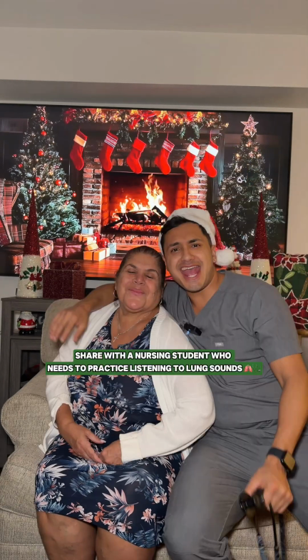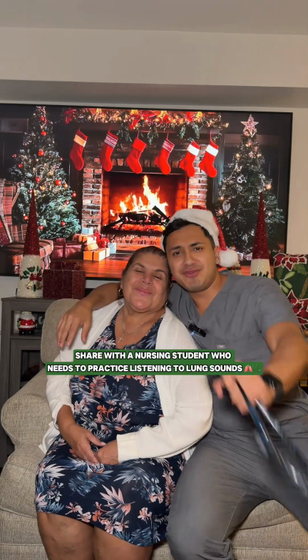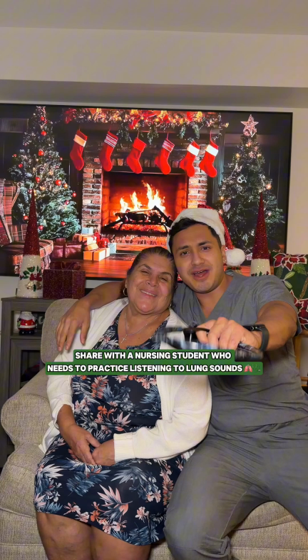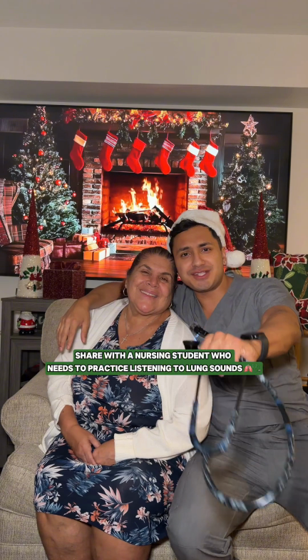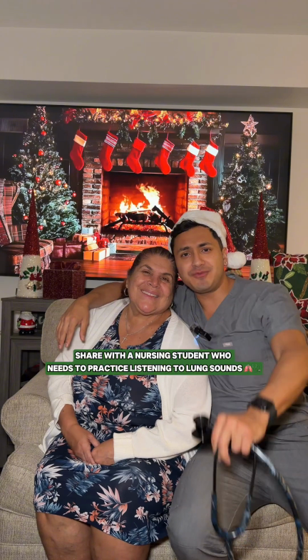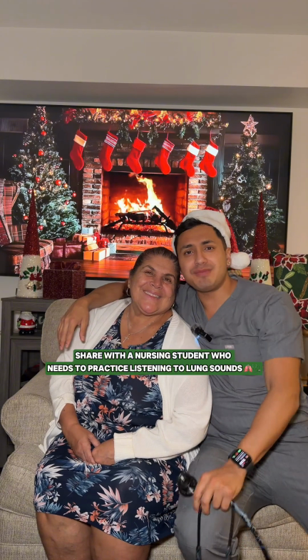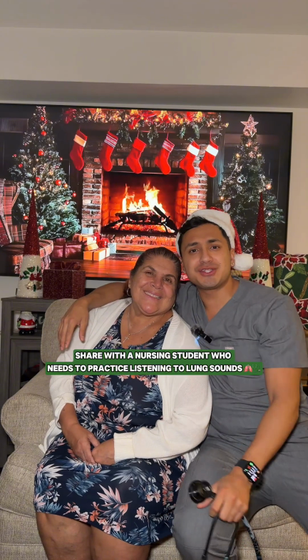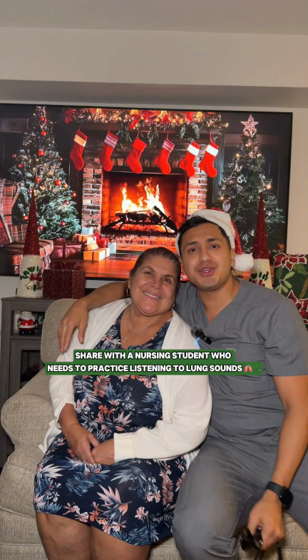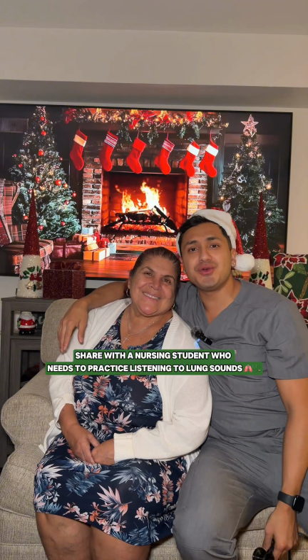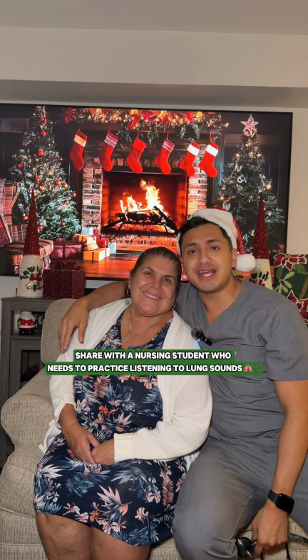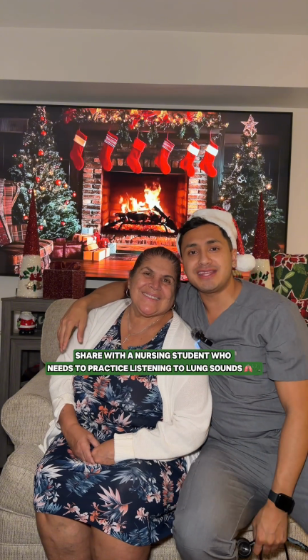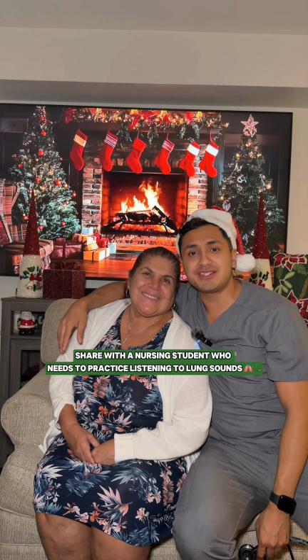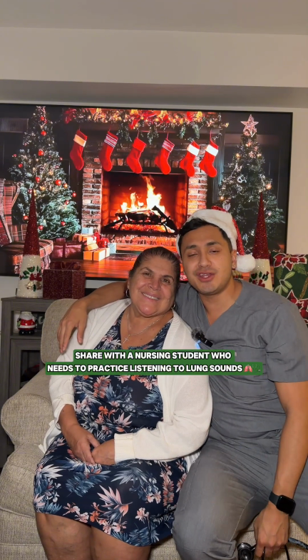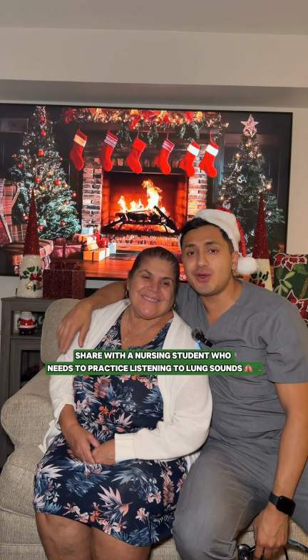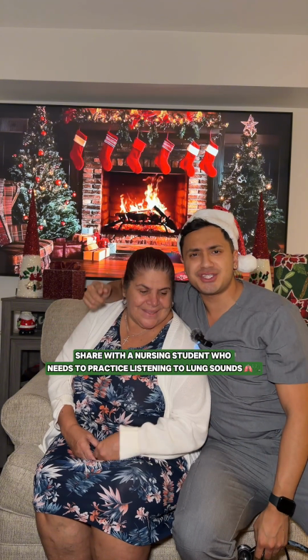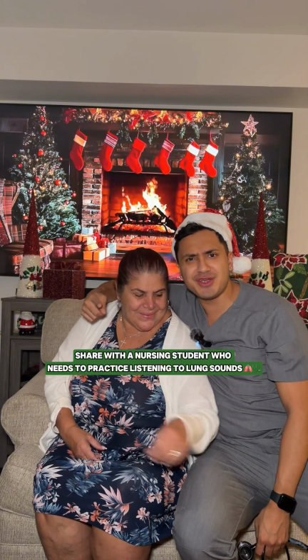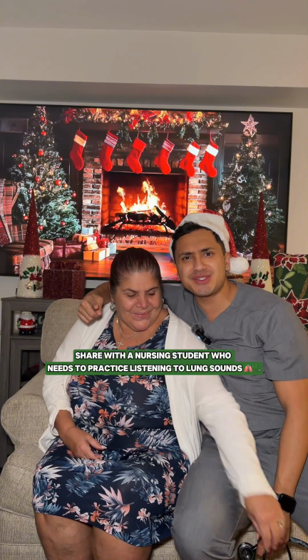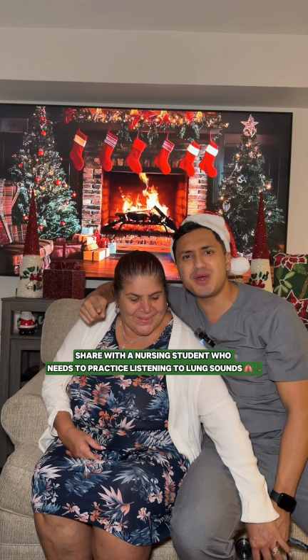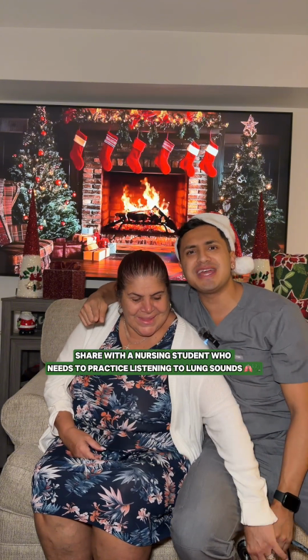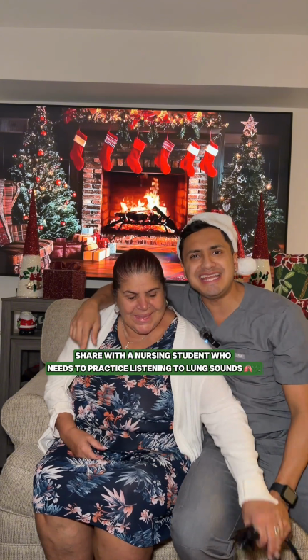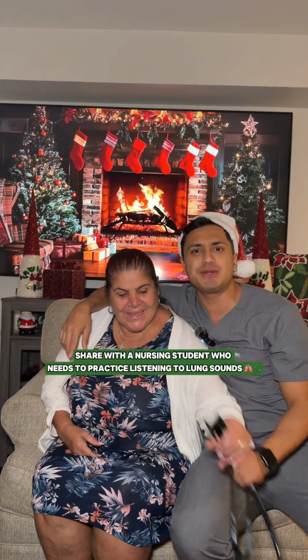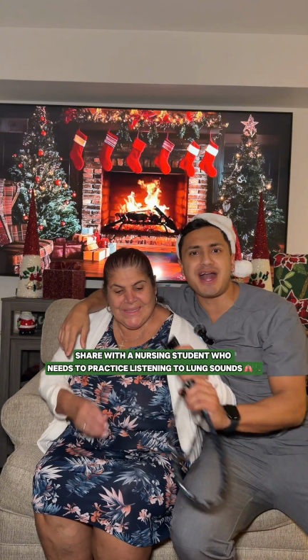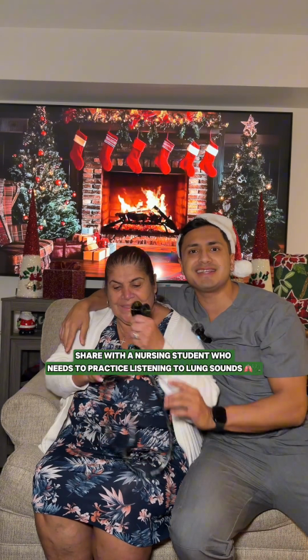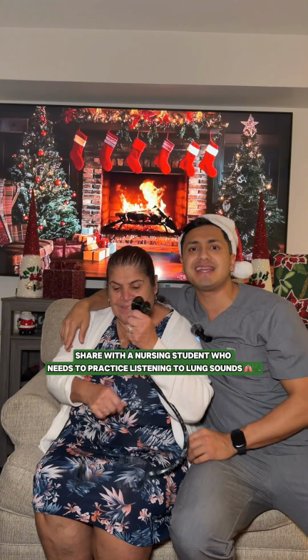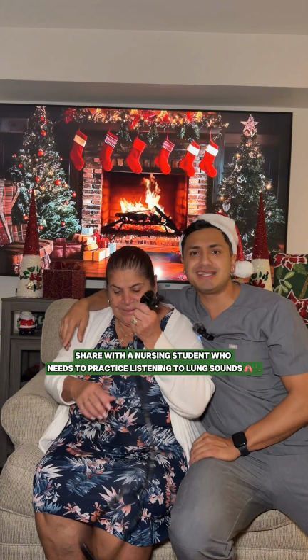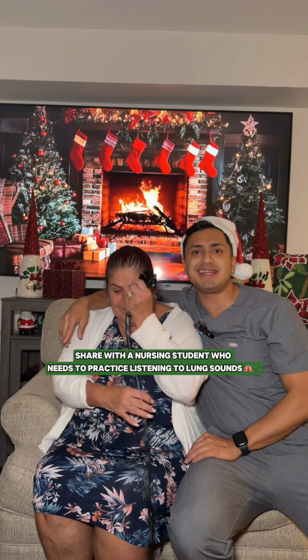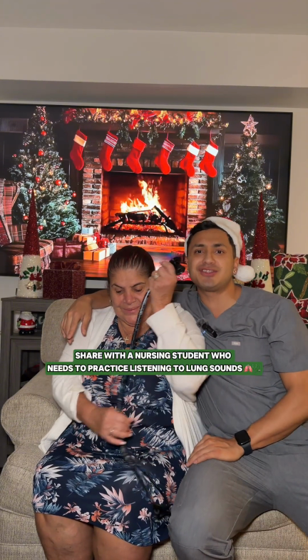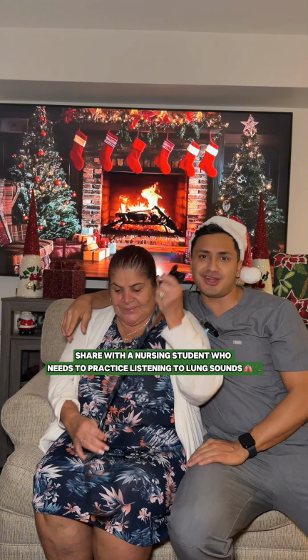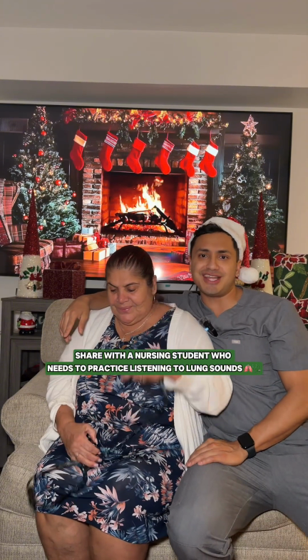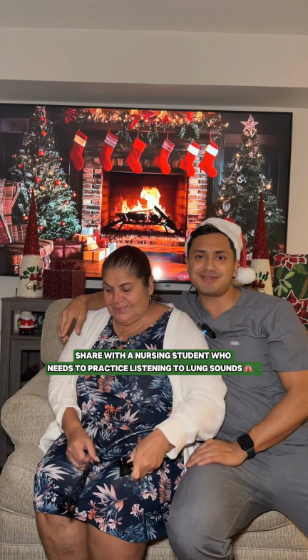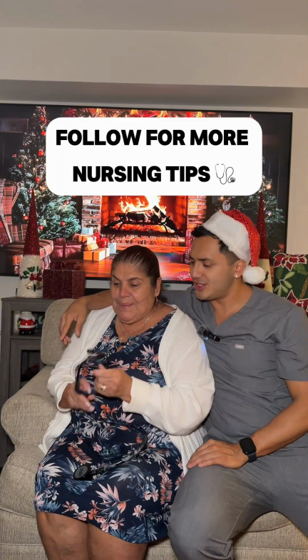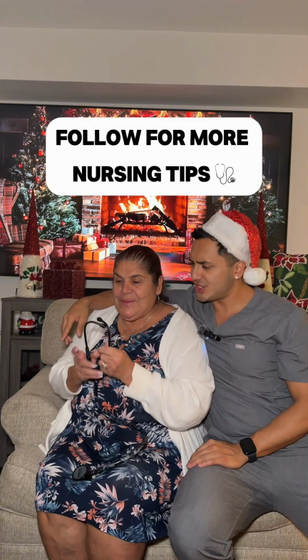And if you found this helpful, make sure you like this video and share it with someone that needs to practice listening to their lung sounds. Your turn!